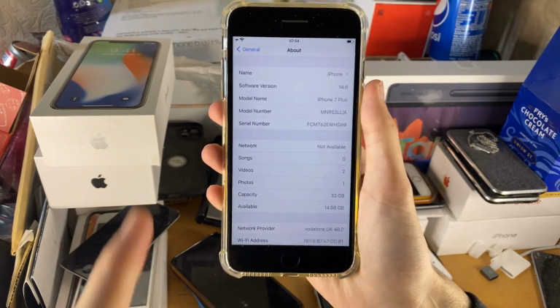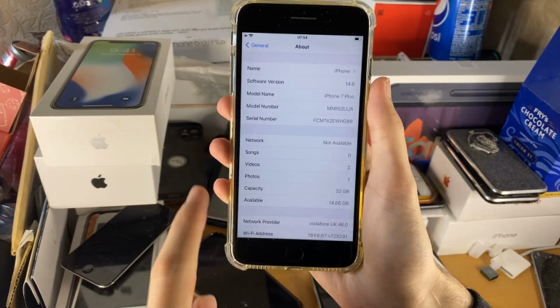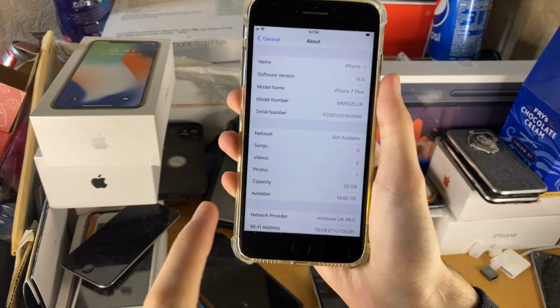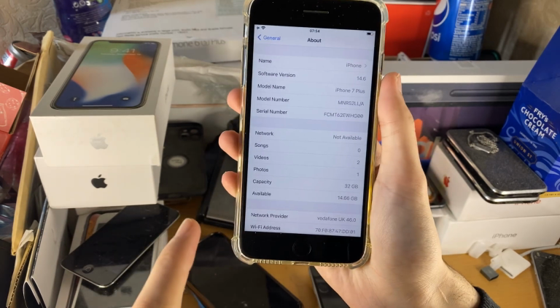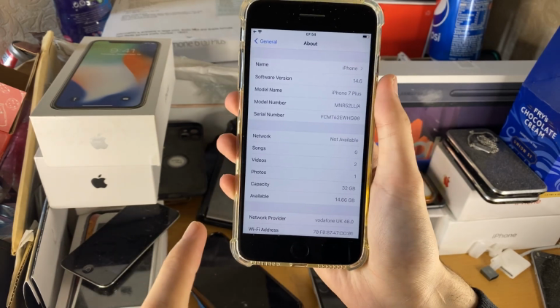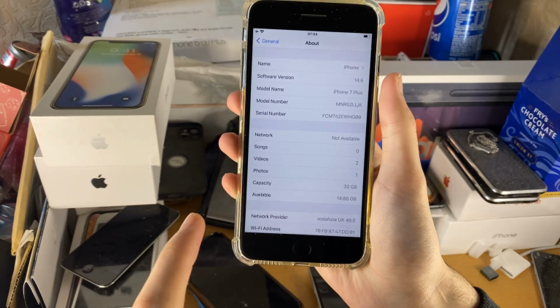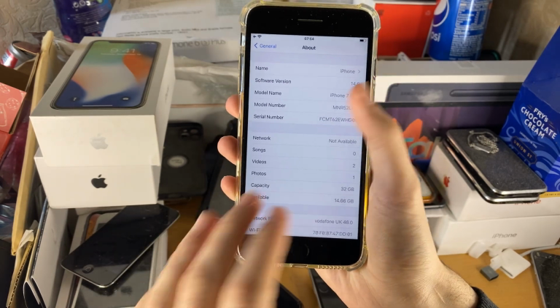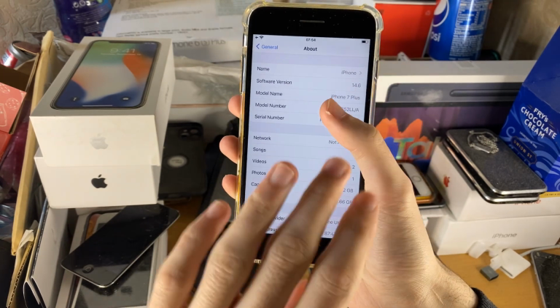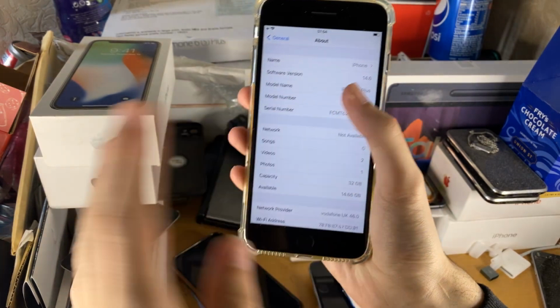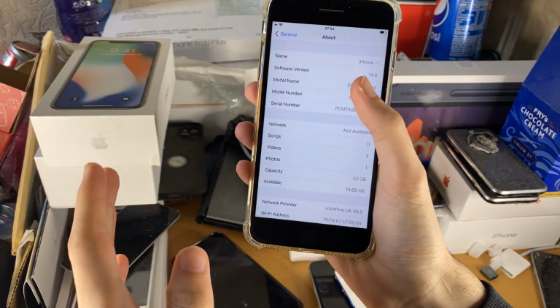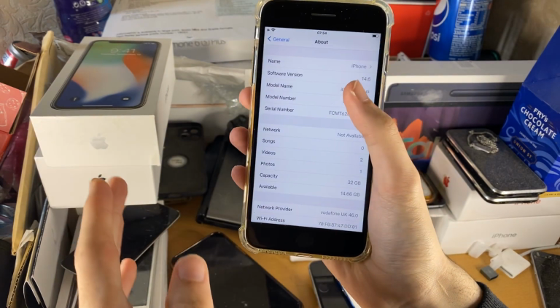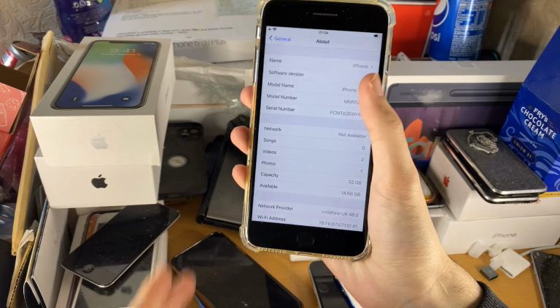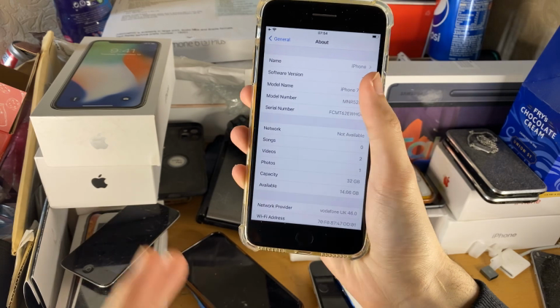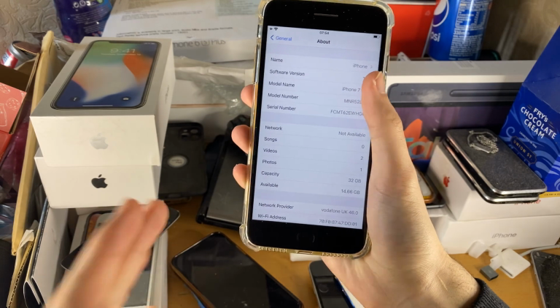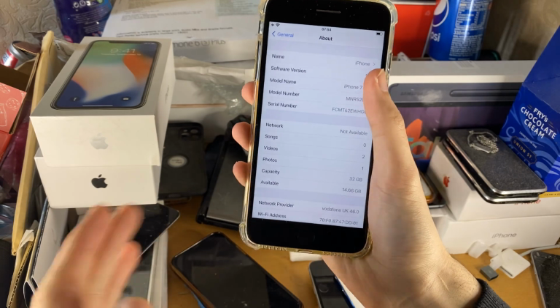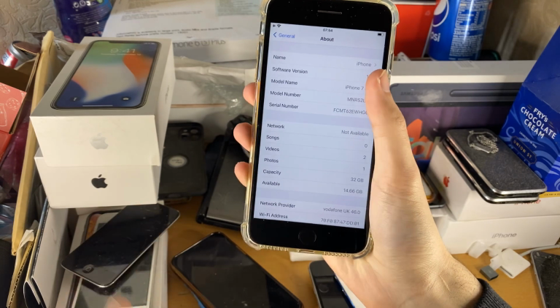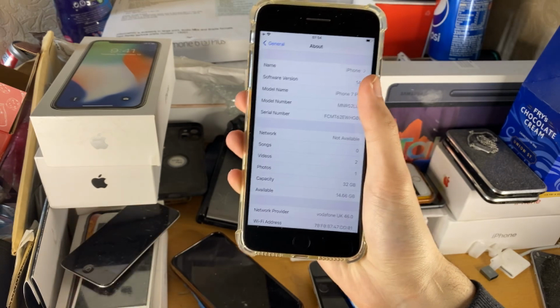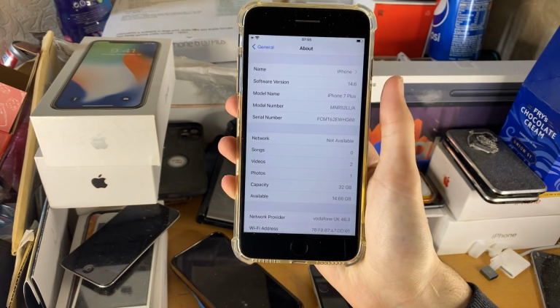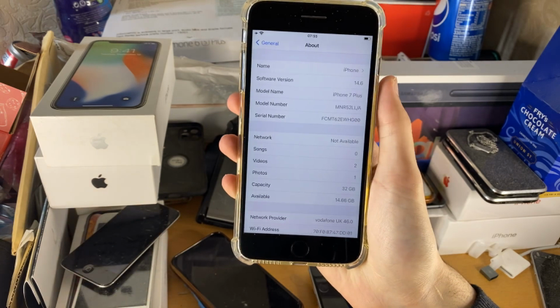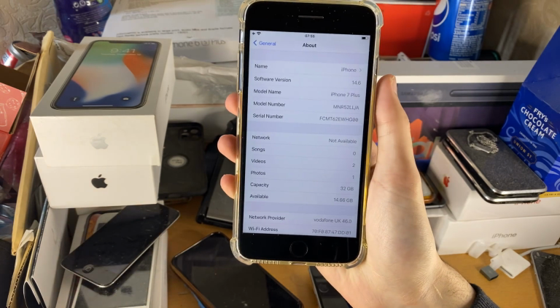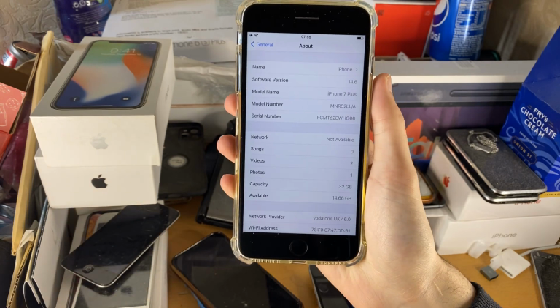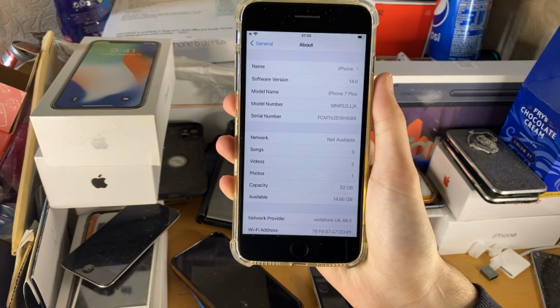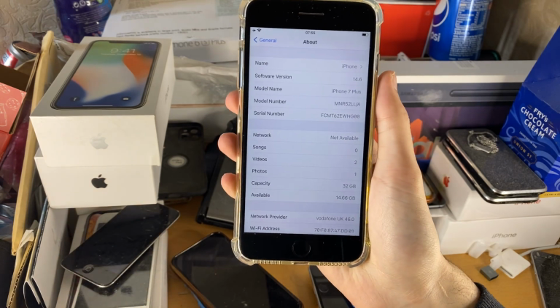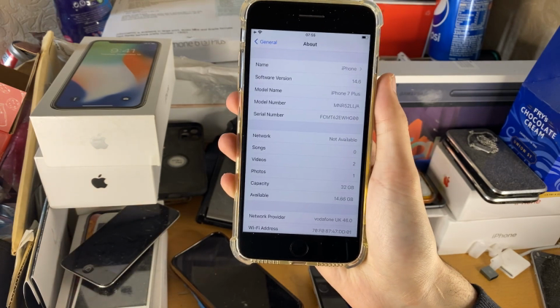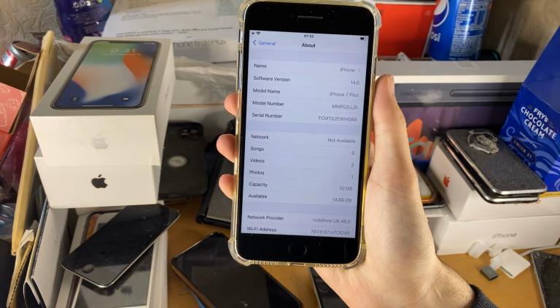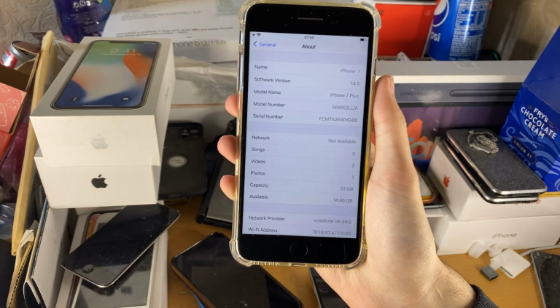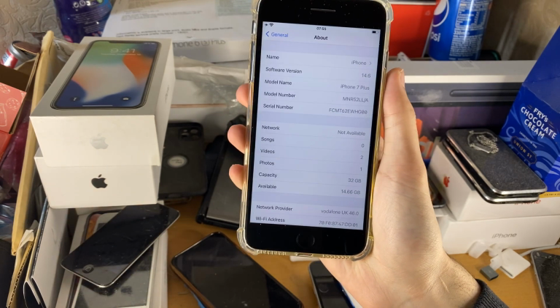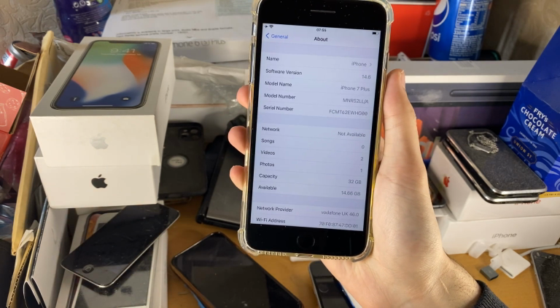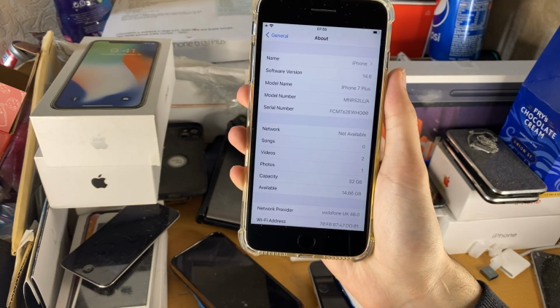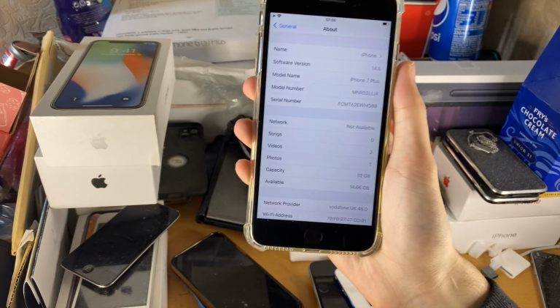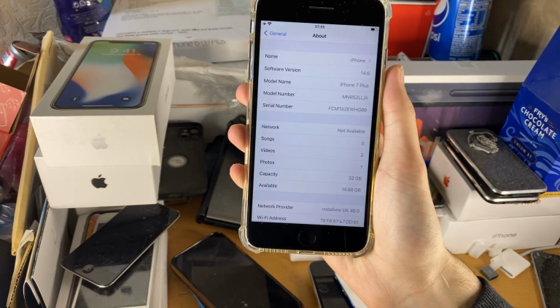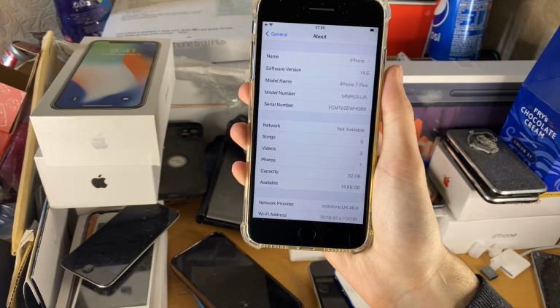If you're on iOS 10, either you have to update, or if you don't want to update your iPhone 7 Plus, you can't screen record, basically.